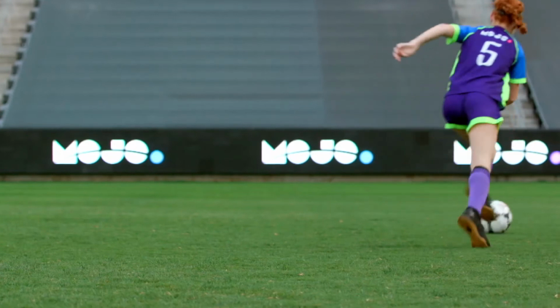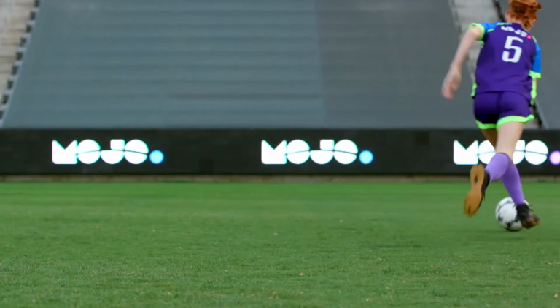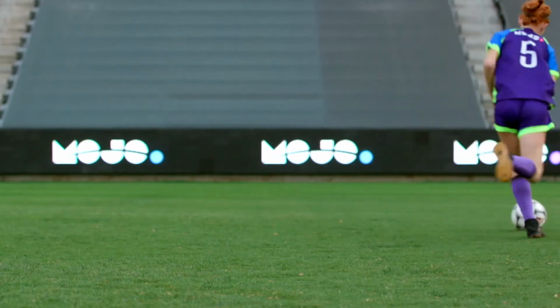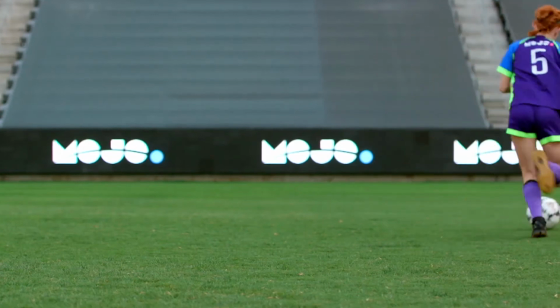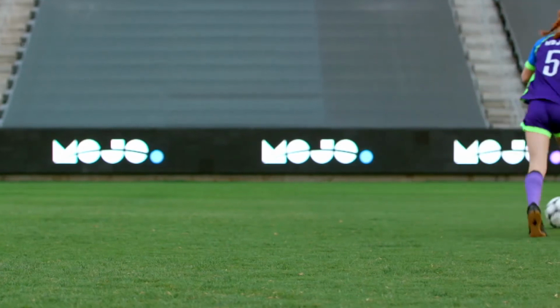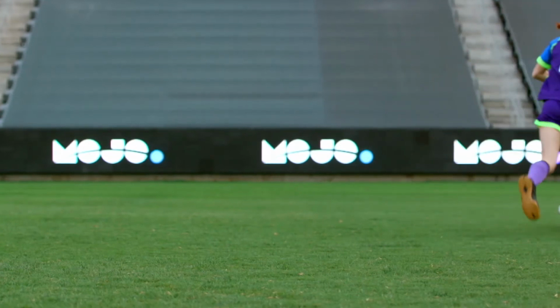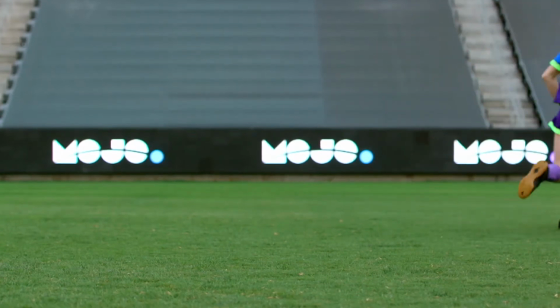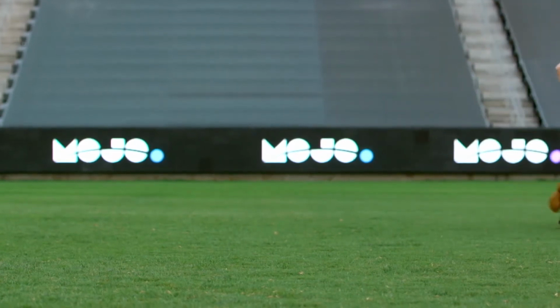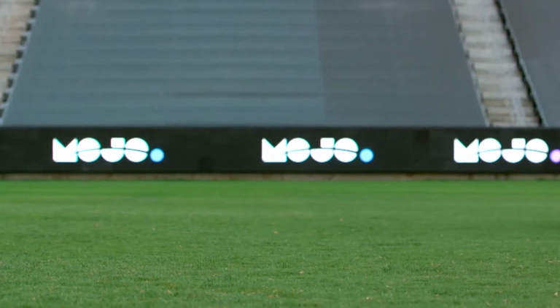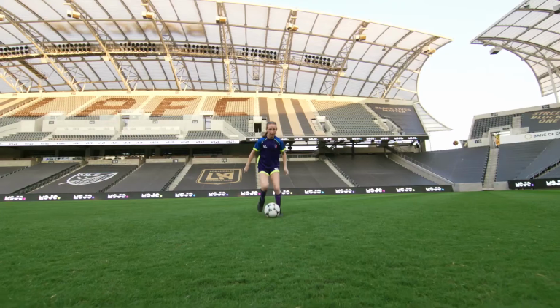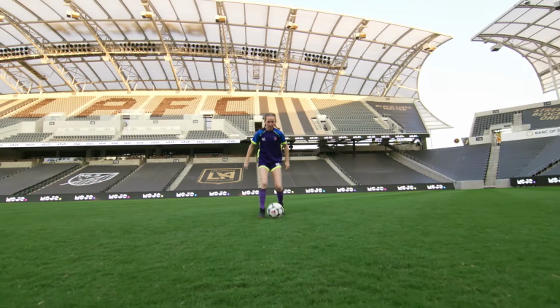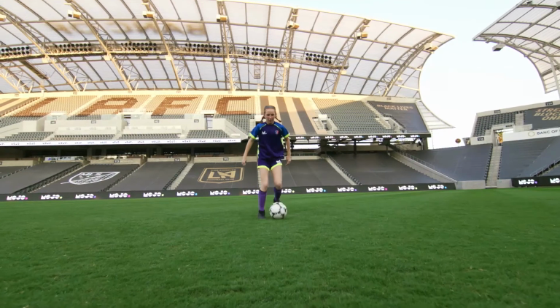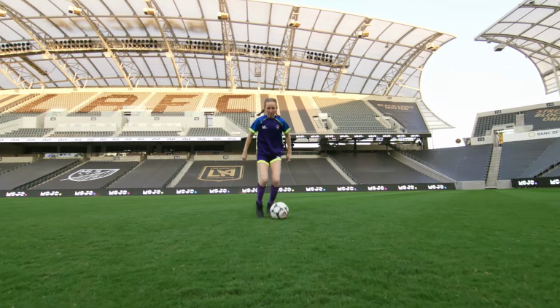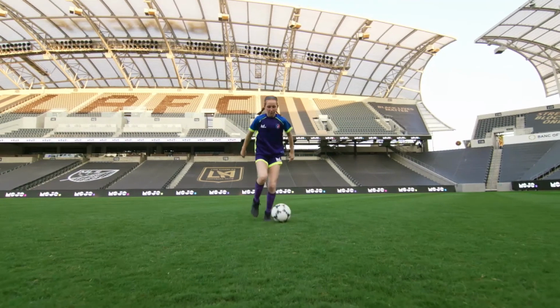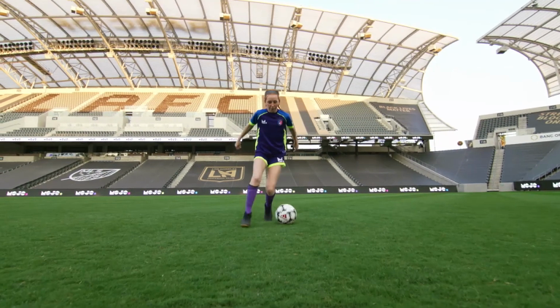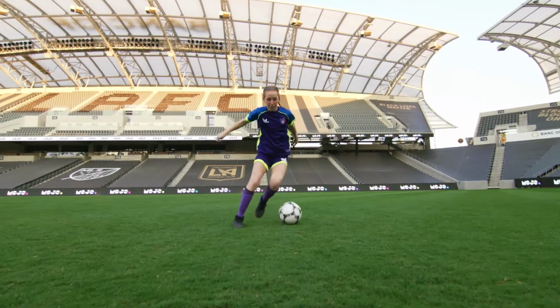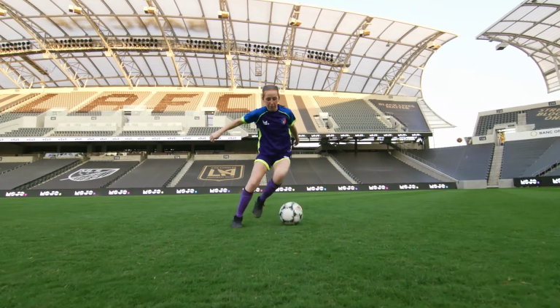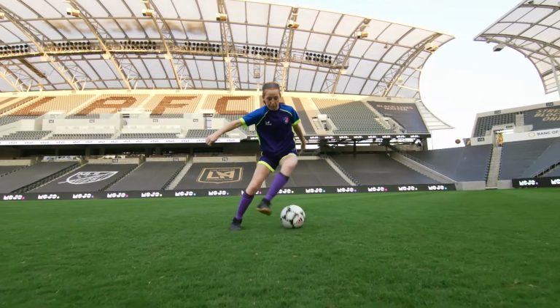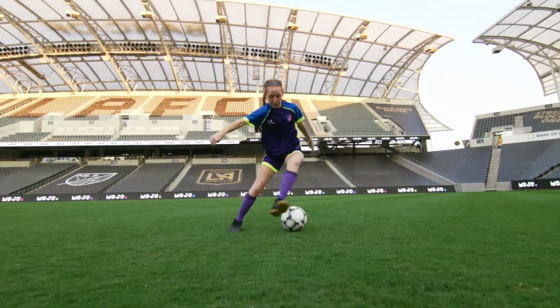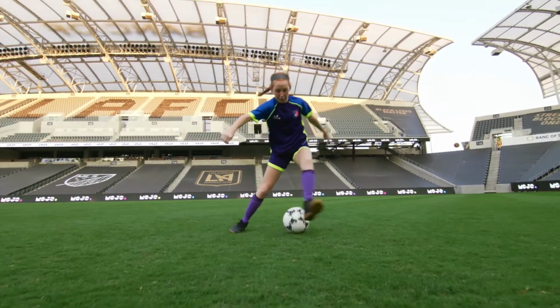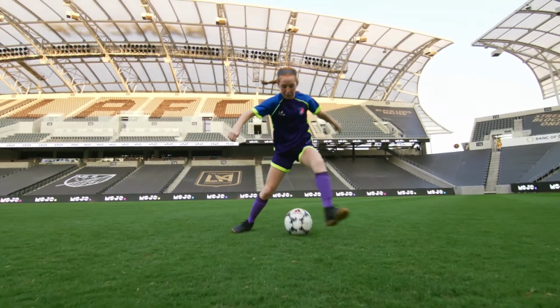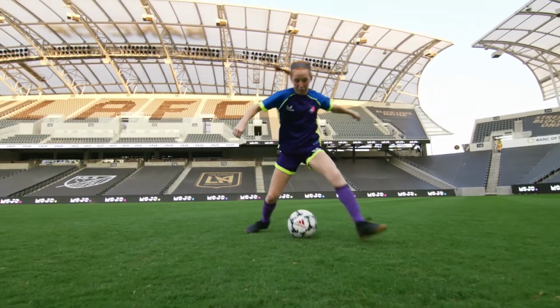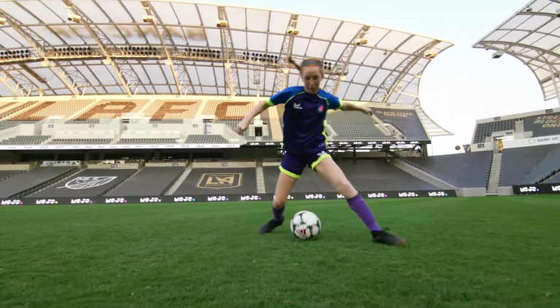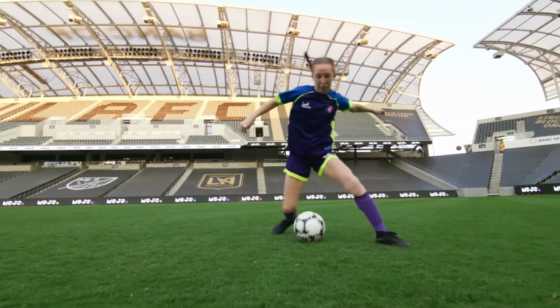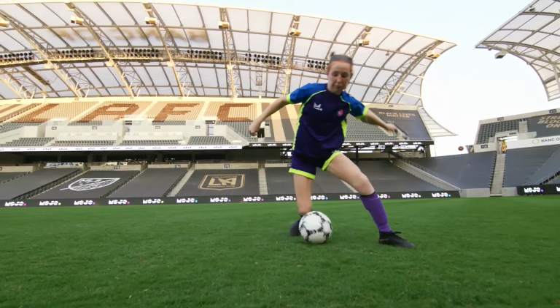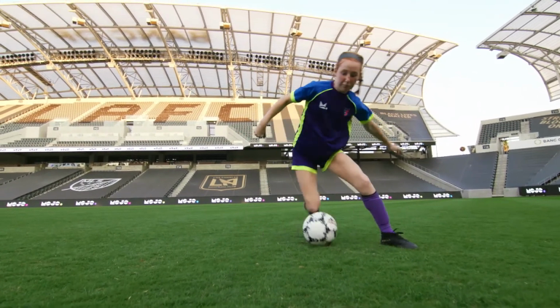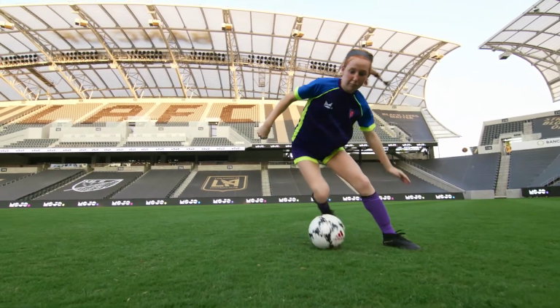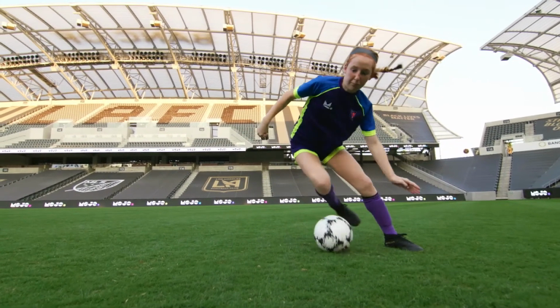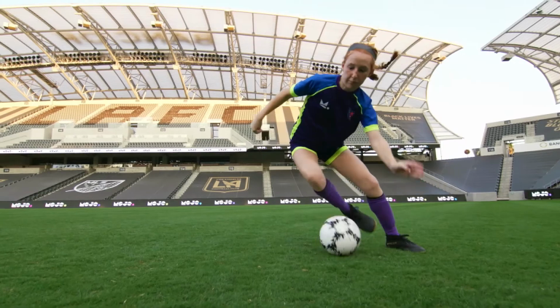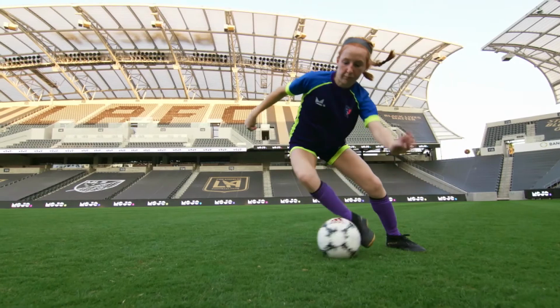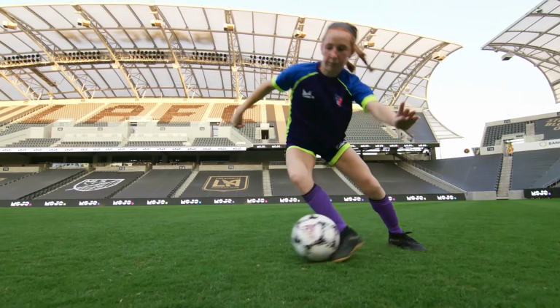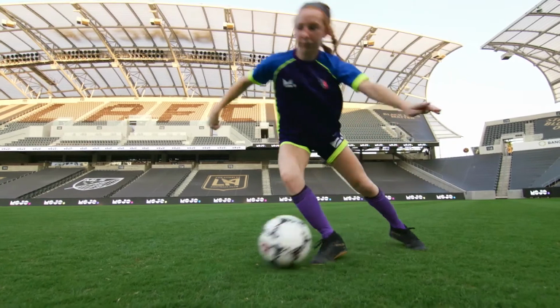Let us slow it down for you. Fake the pass, foot loops around the ball, then cut away.